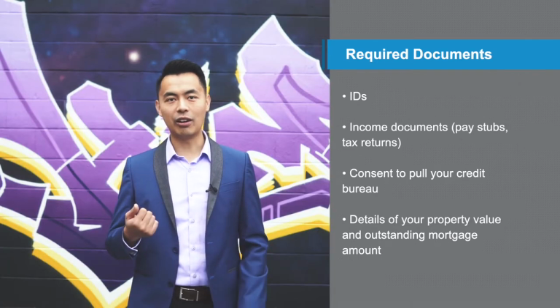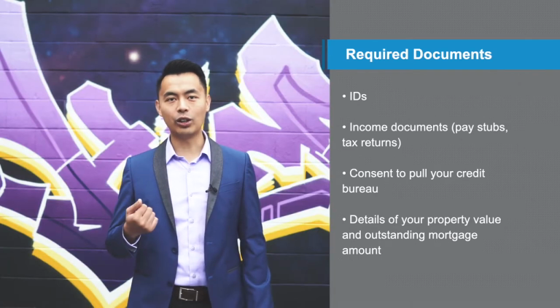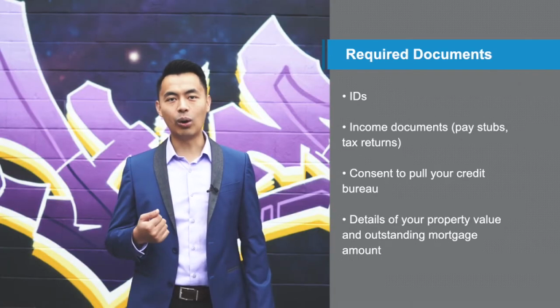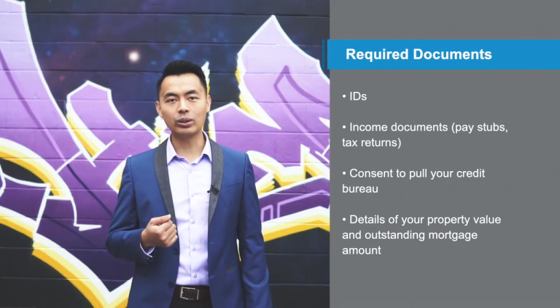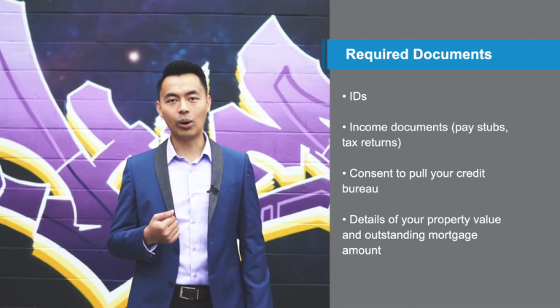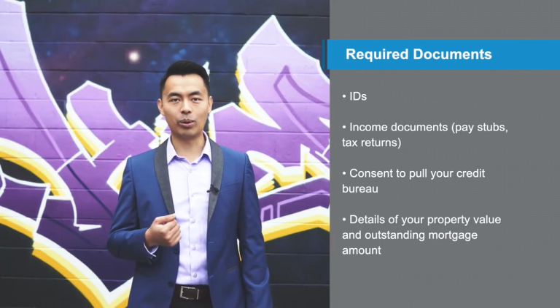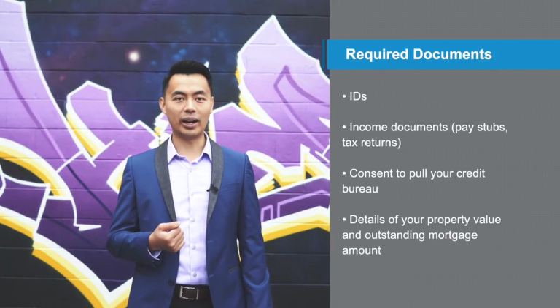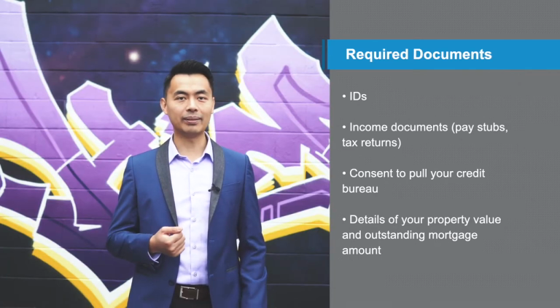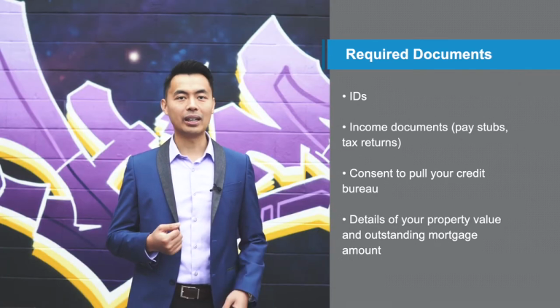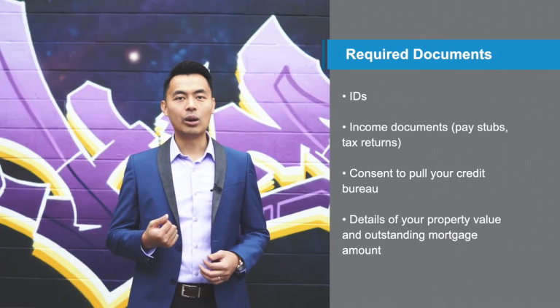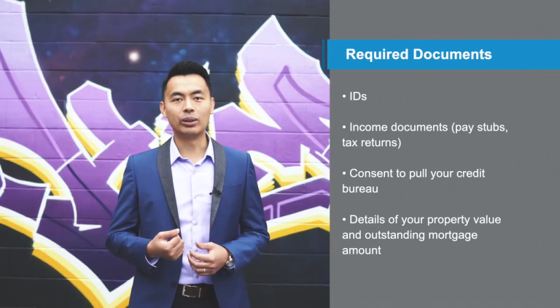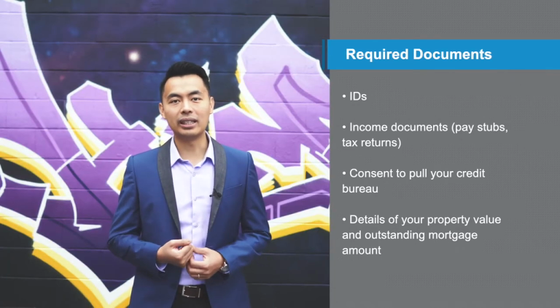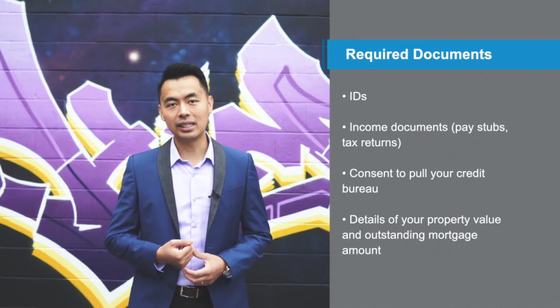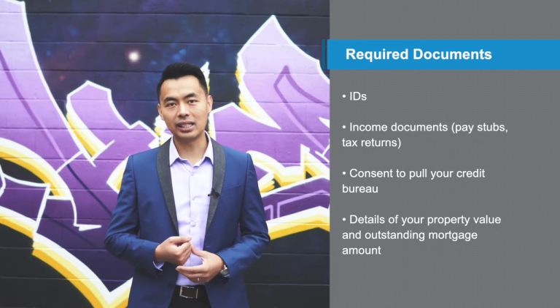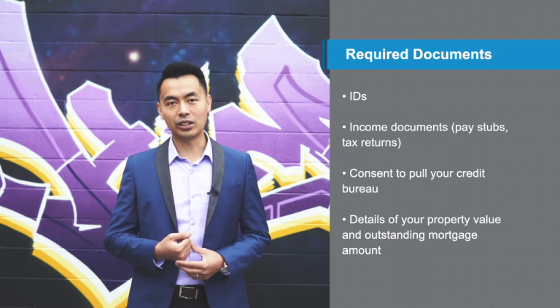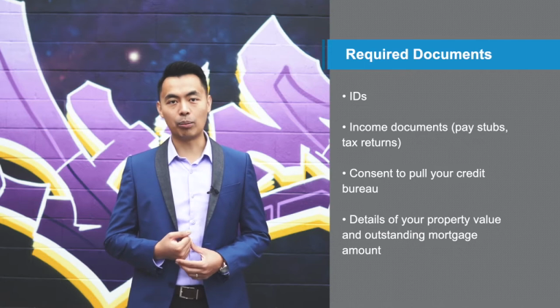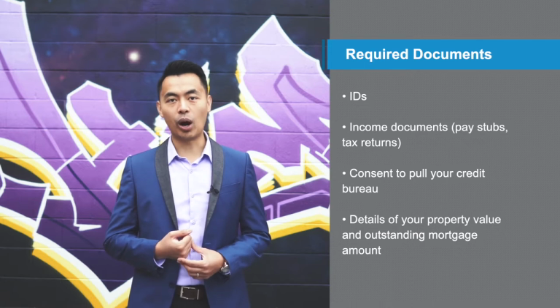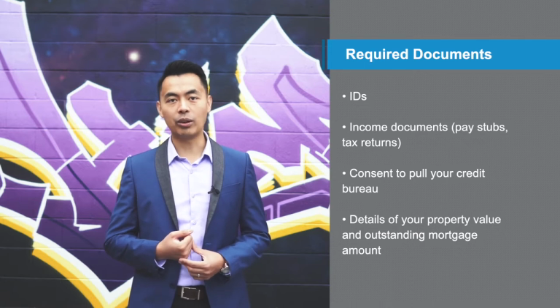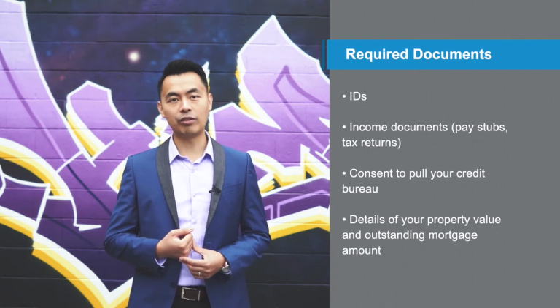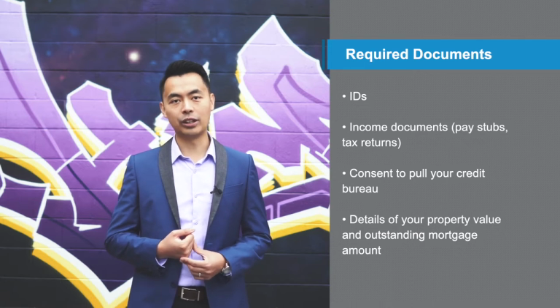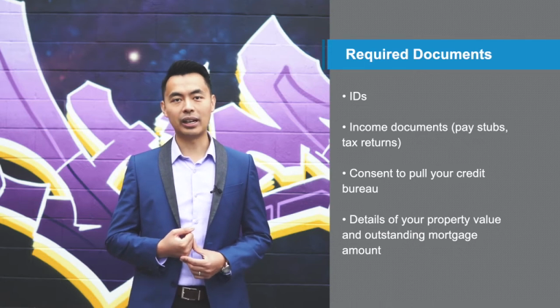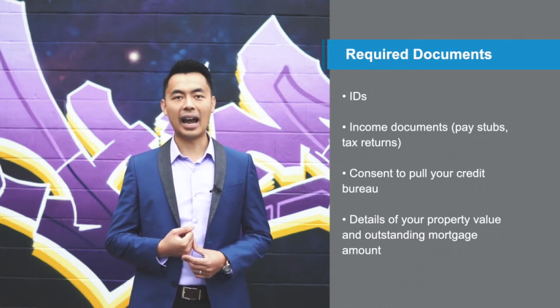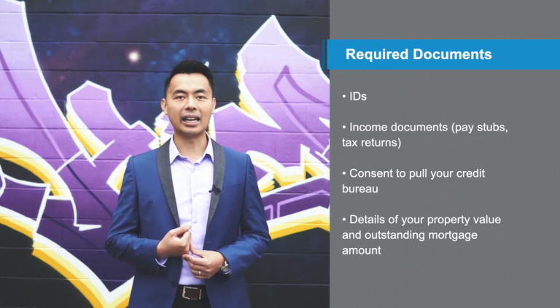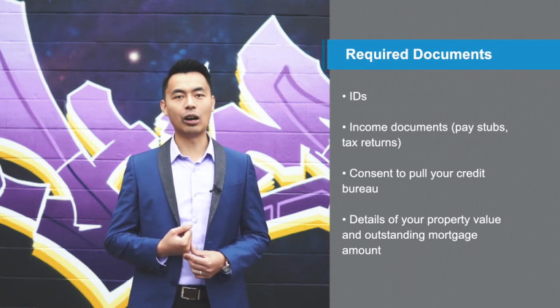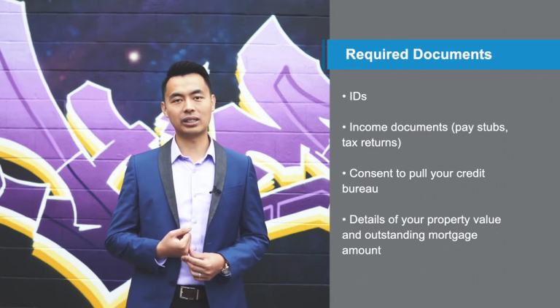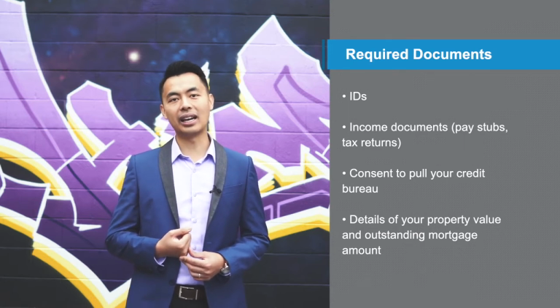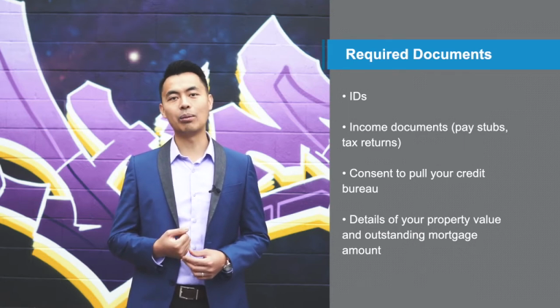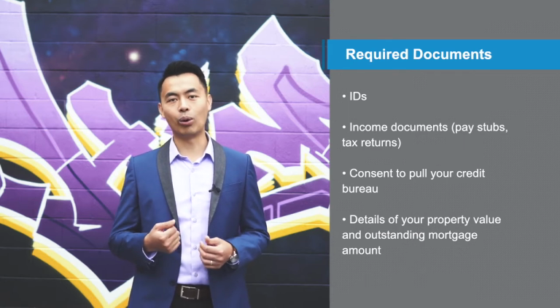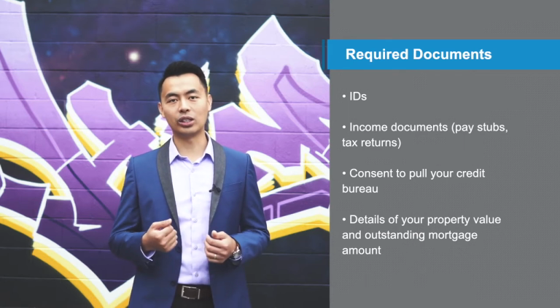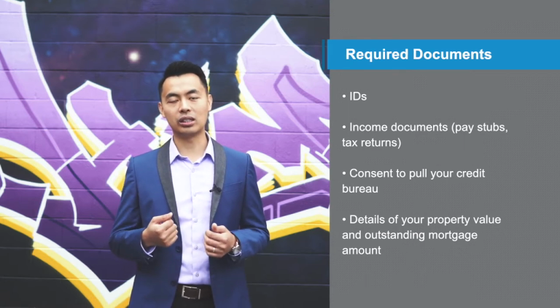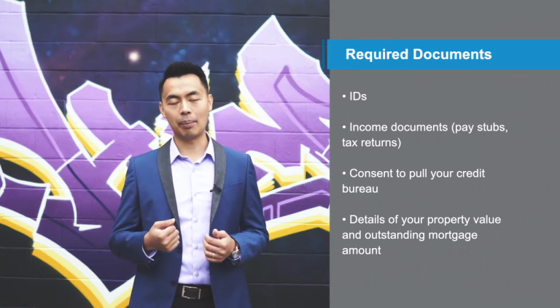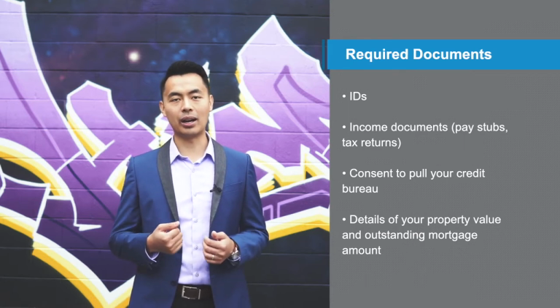Also, if you own a home already, we'll need details of your property value and outstanding mortgage amount.